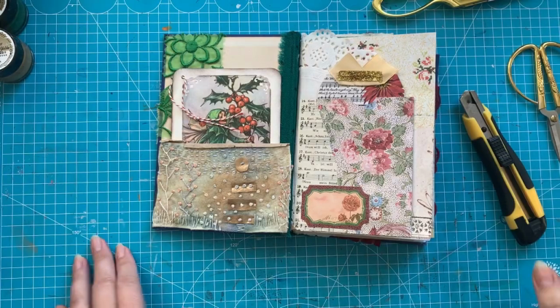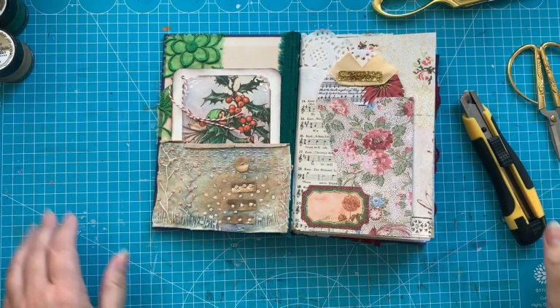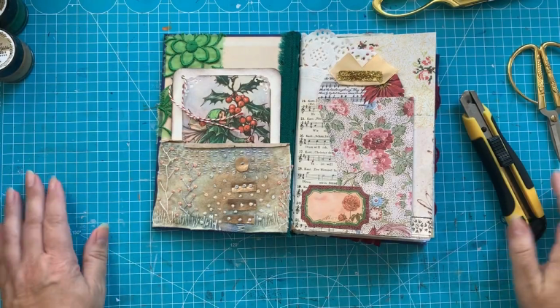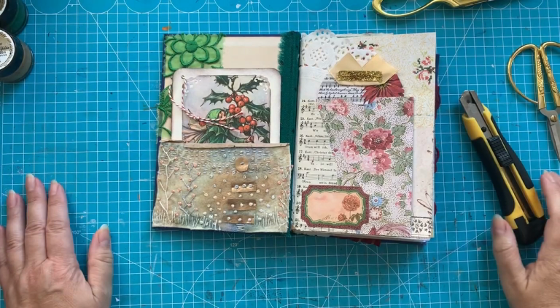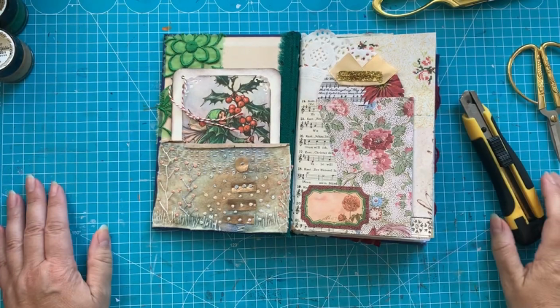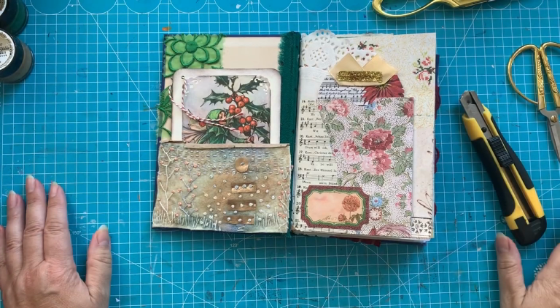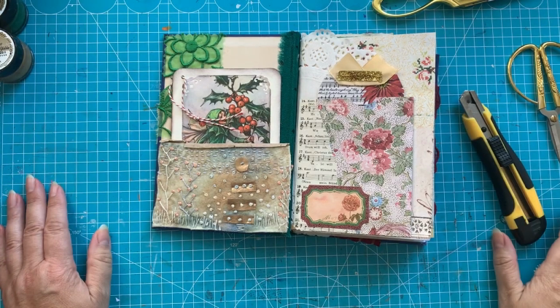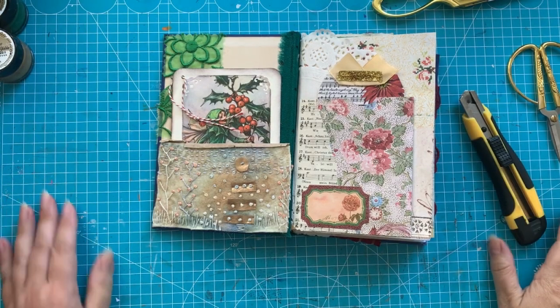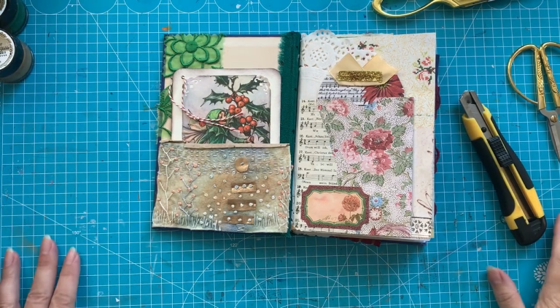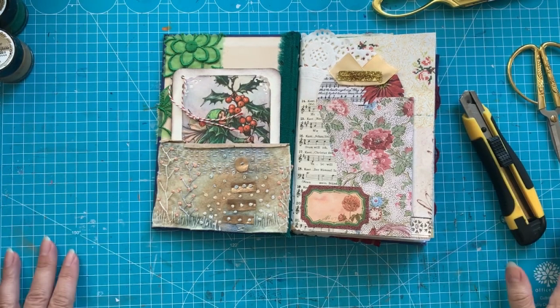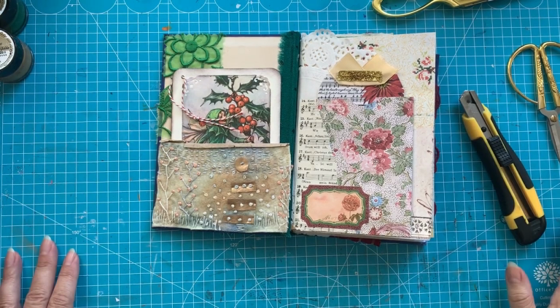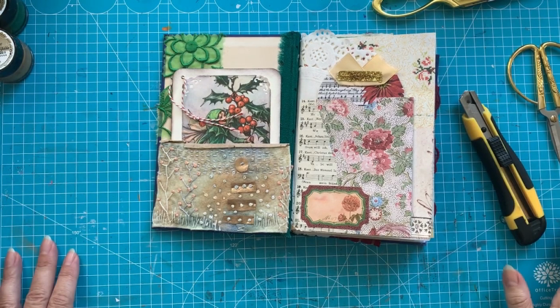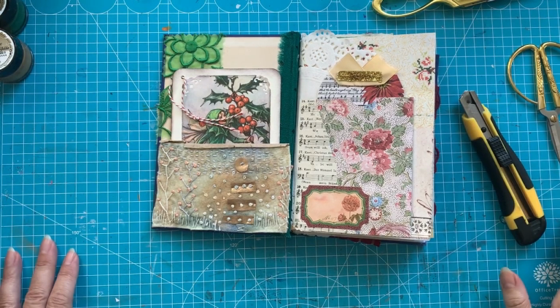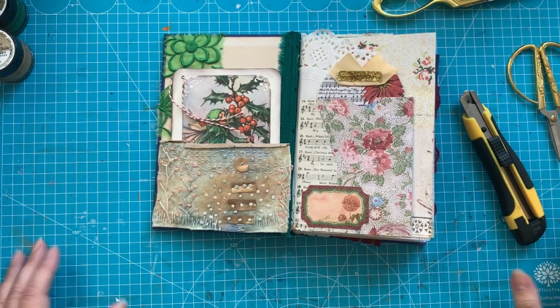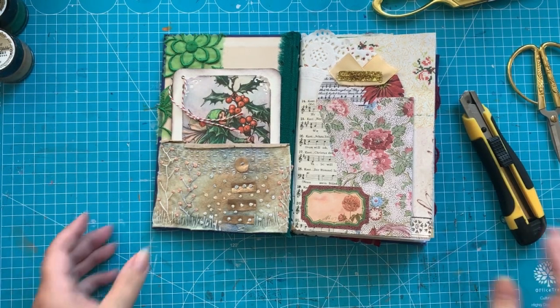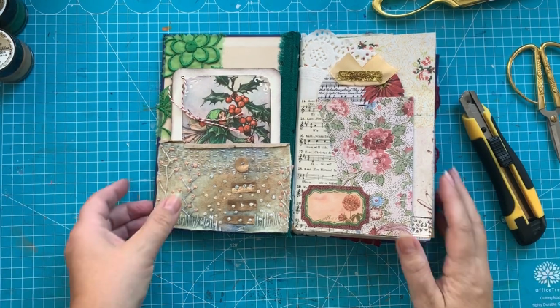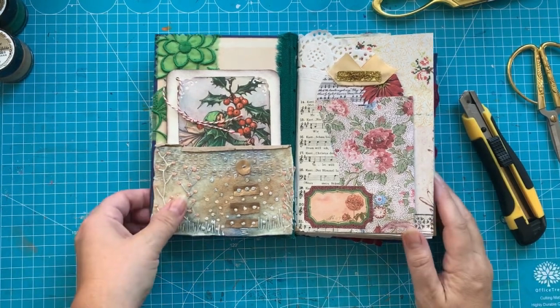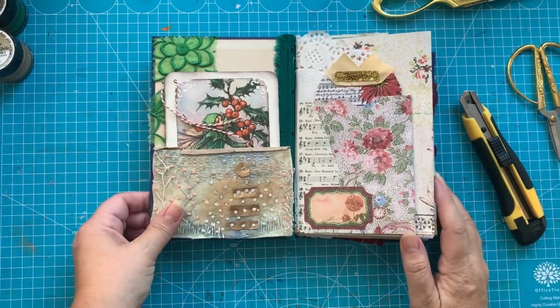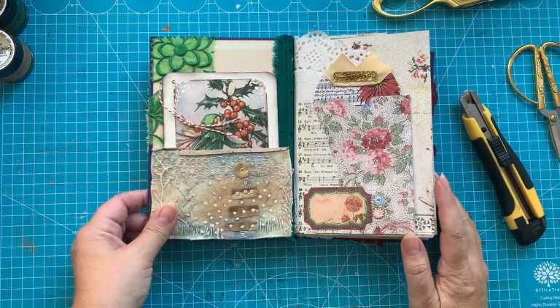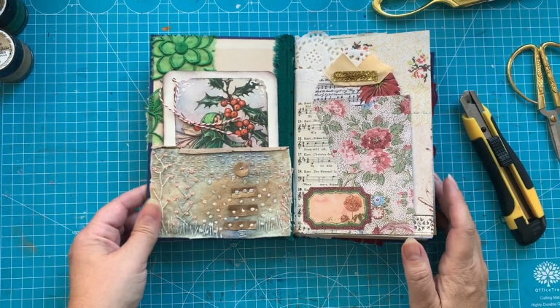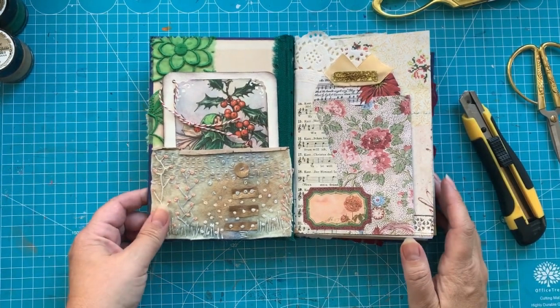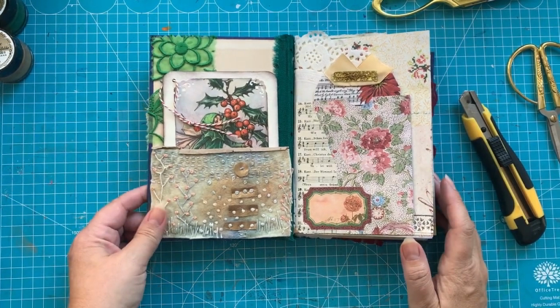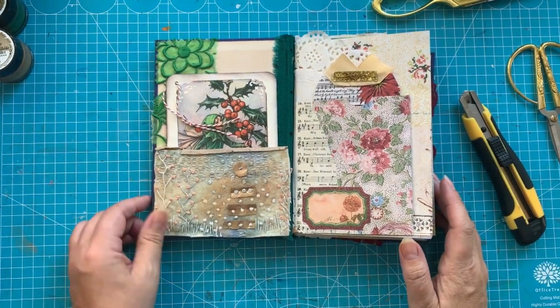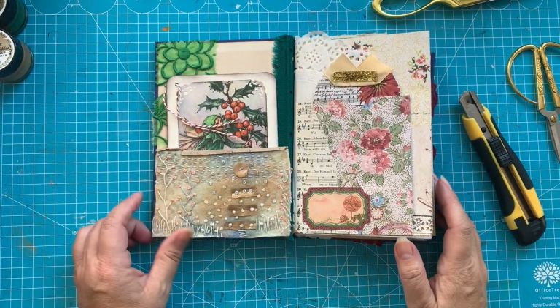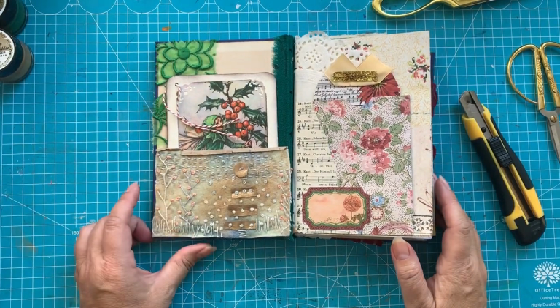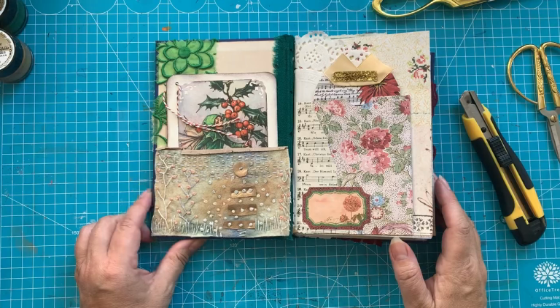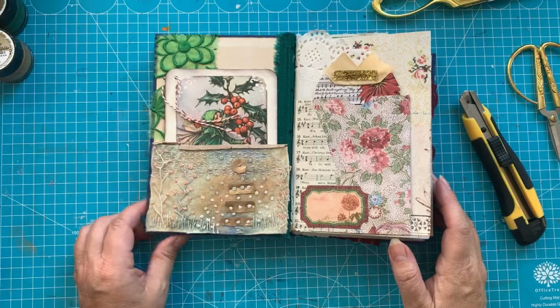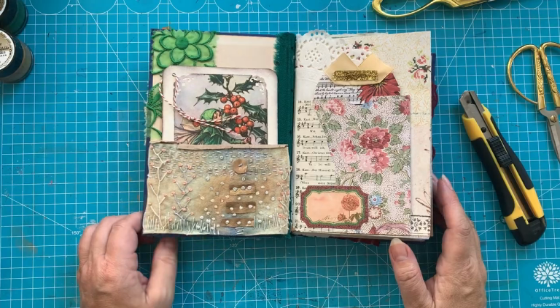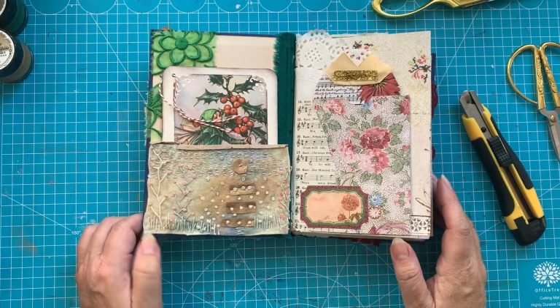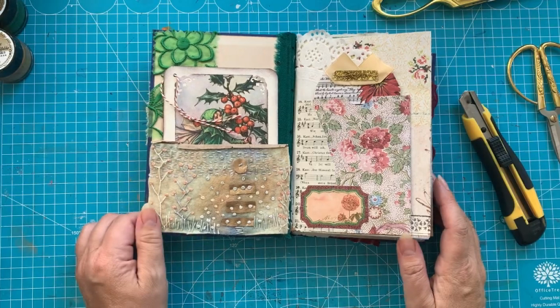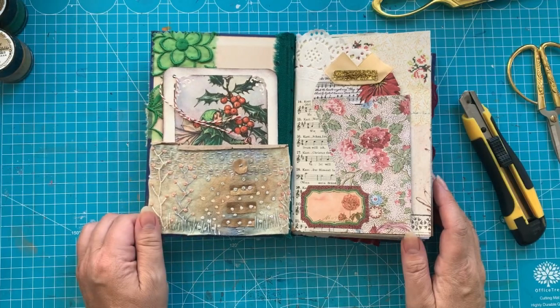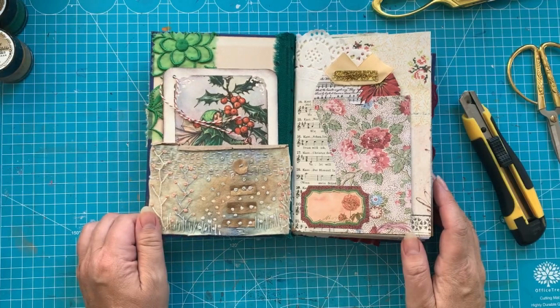Good afternoon everybody. This is Machtelt, a daily dose of paper. Welcome, welcome.